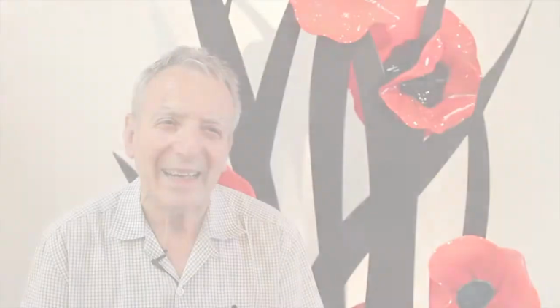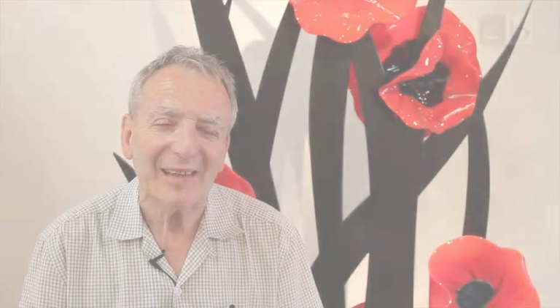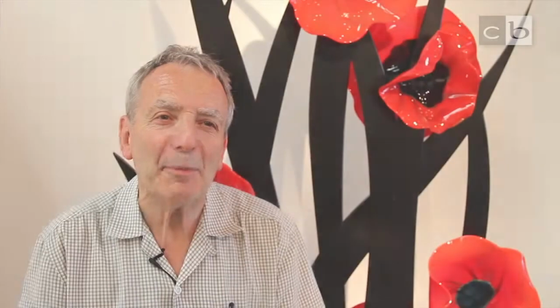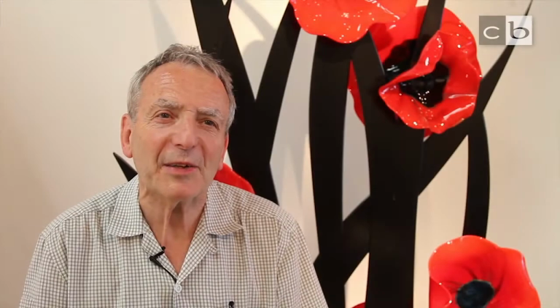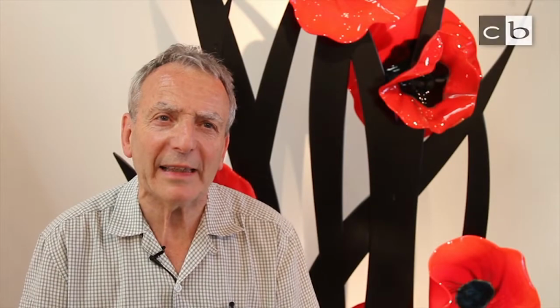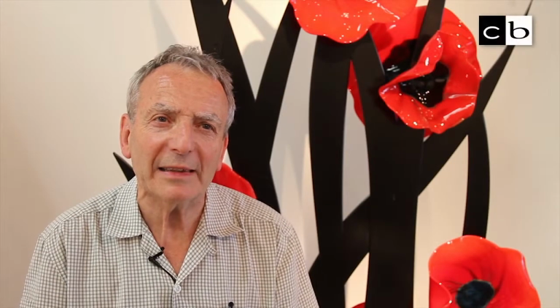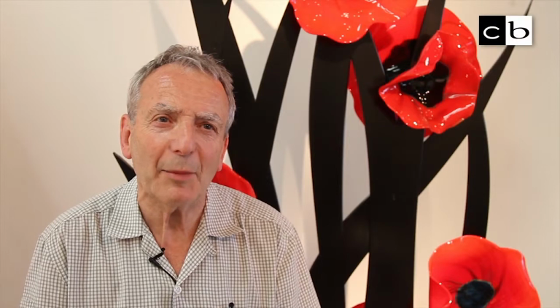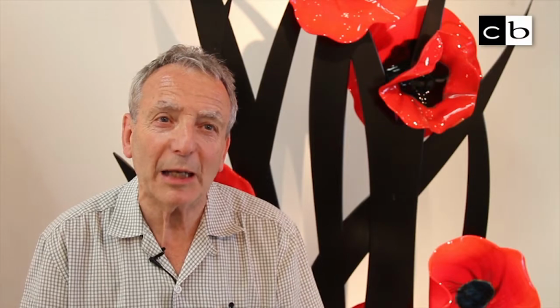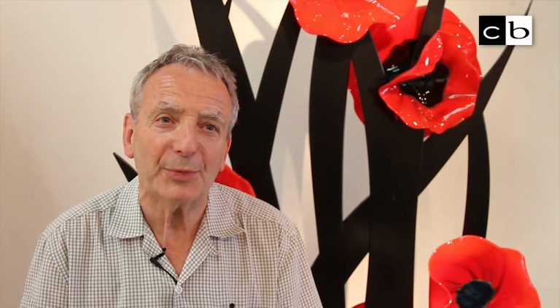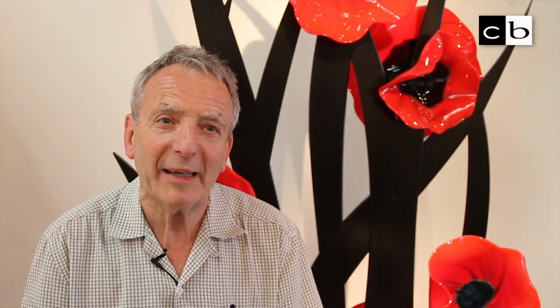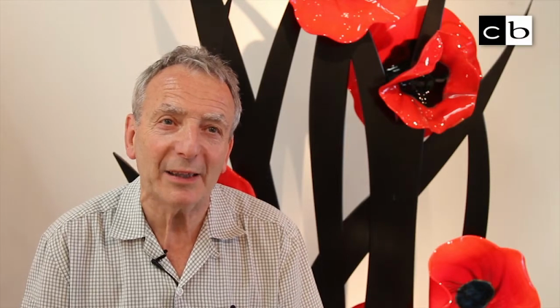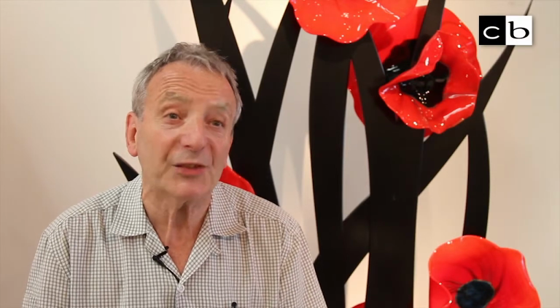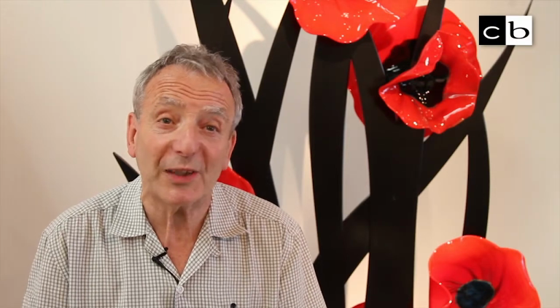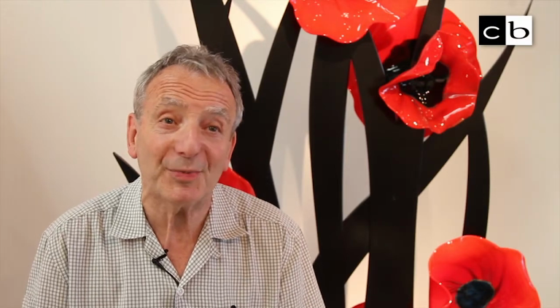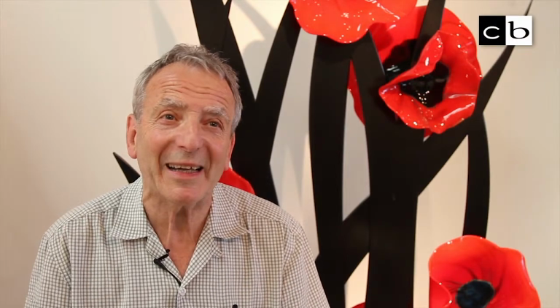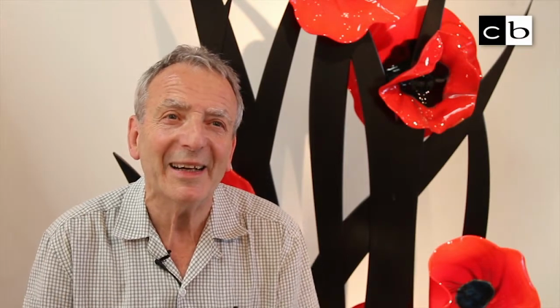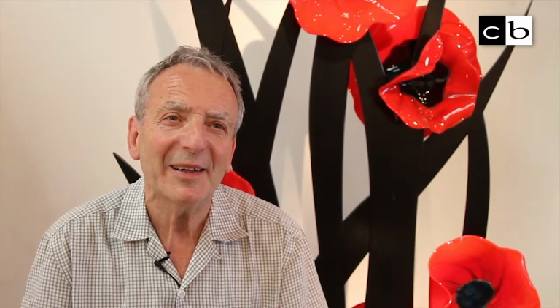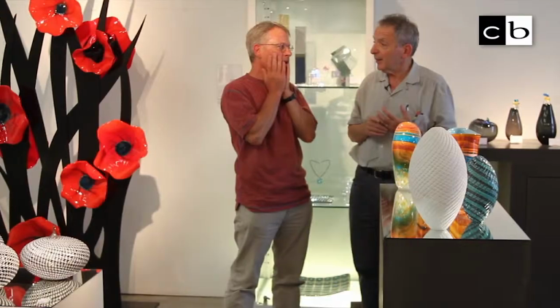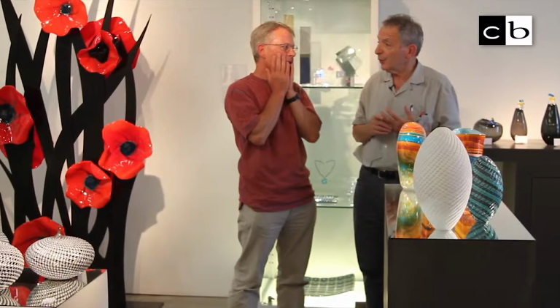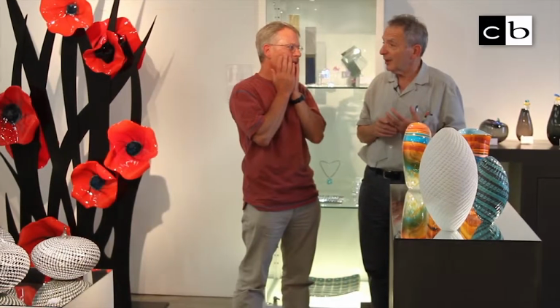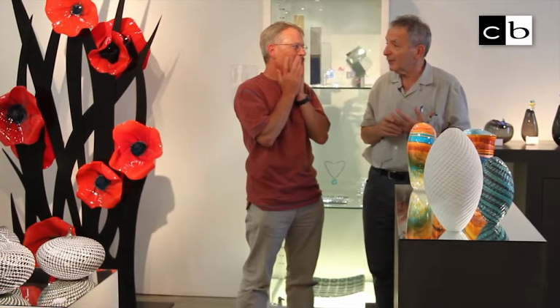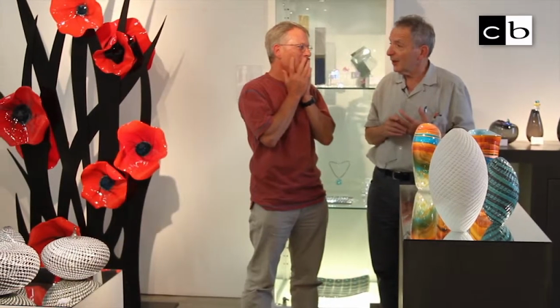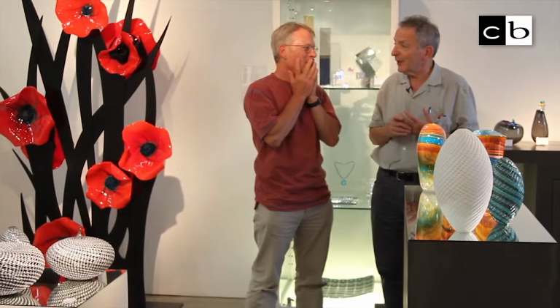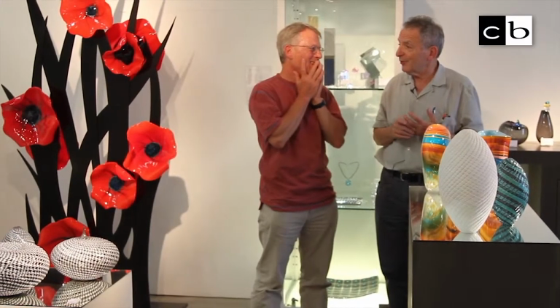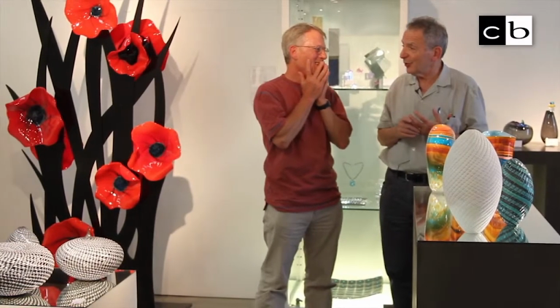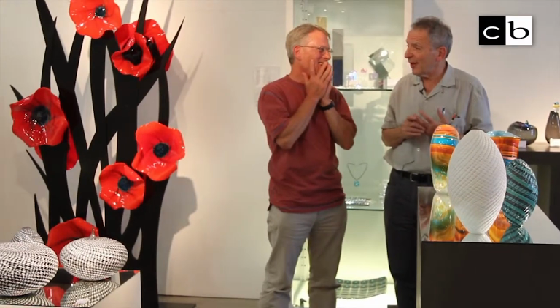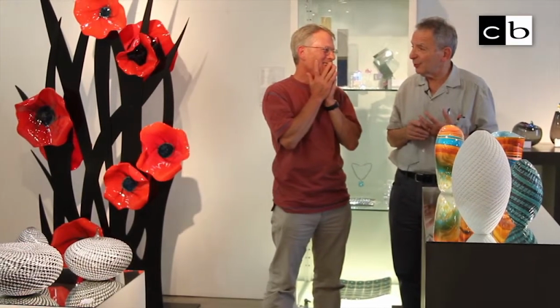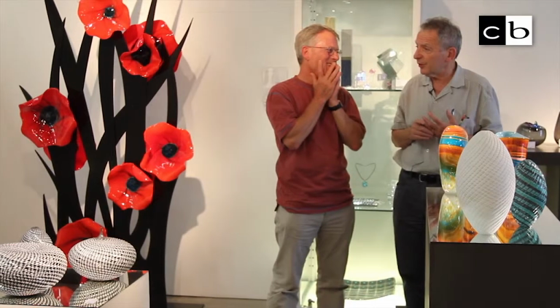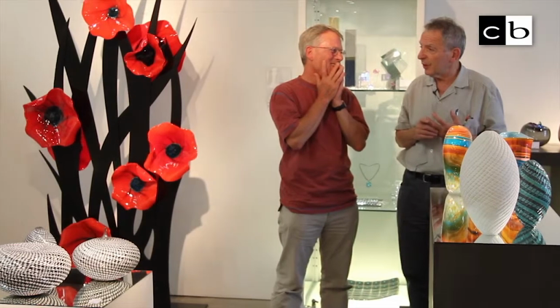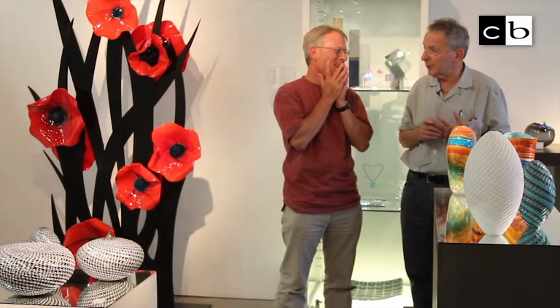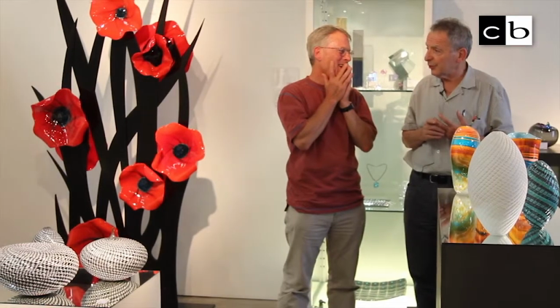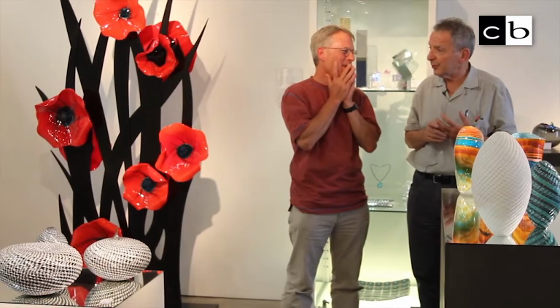I'm Peter Layton, I'm a glass maker, an artist glass maker. I work here at London Glass Blowing in Bermondsey Street.